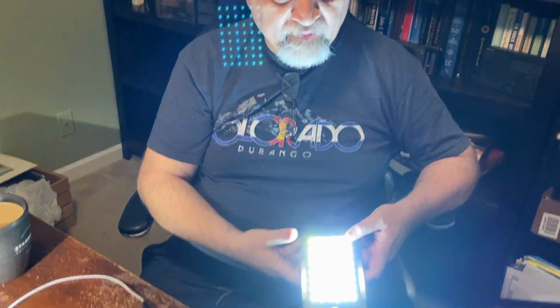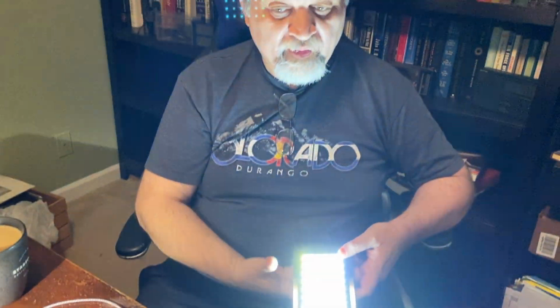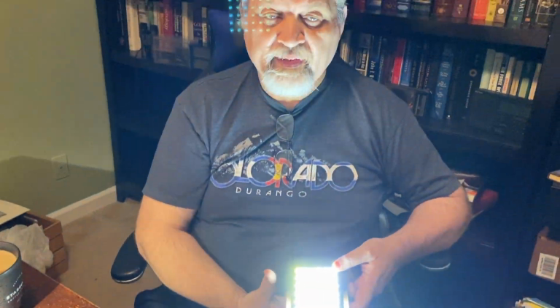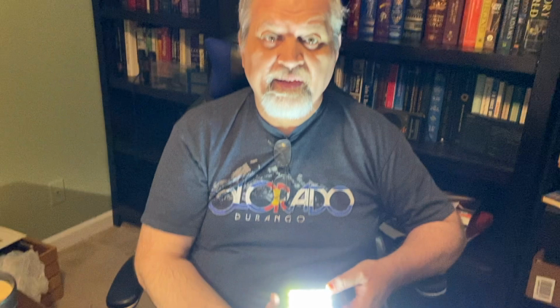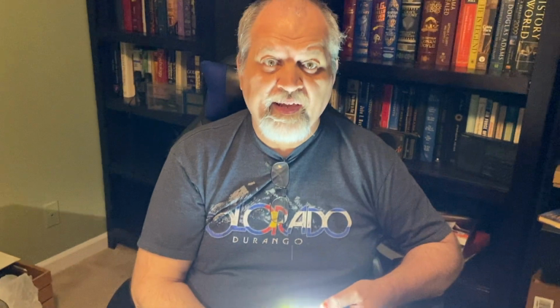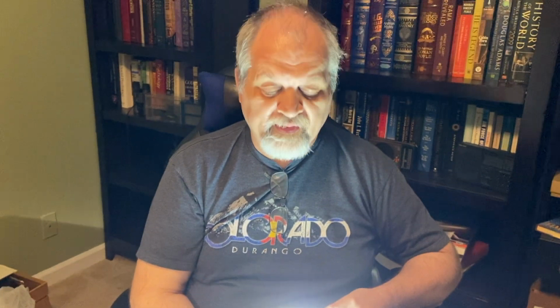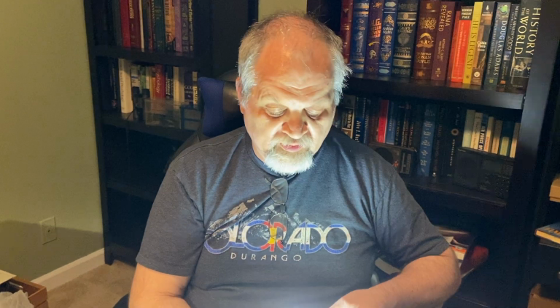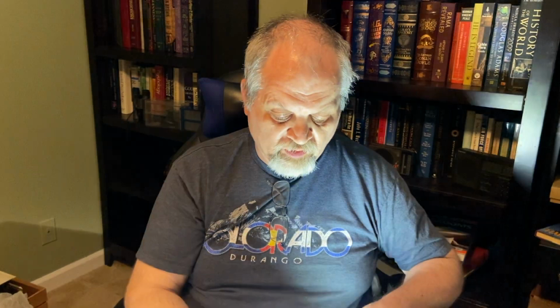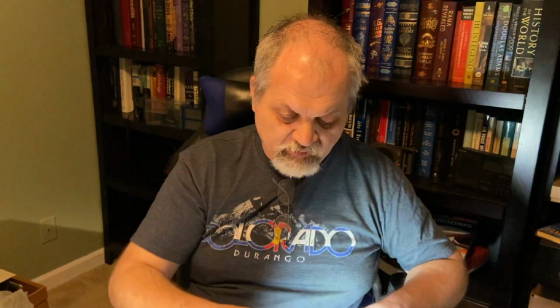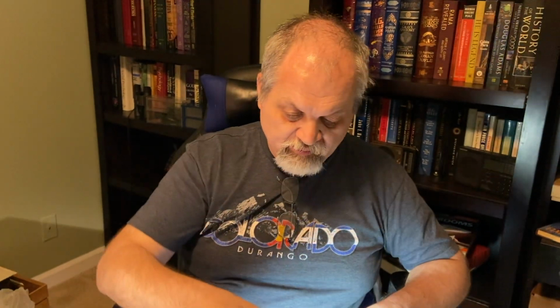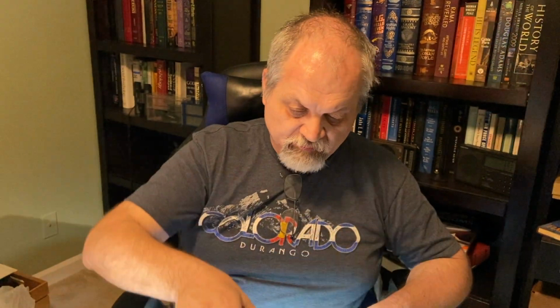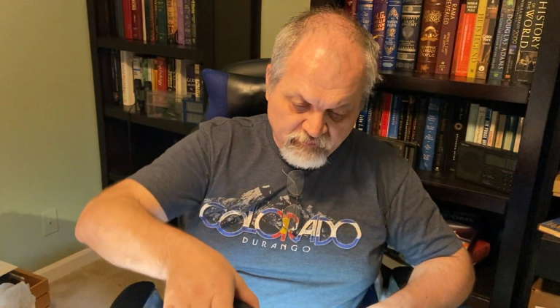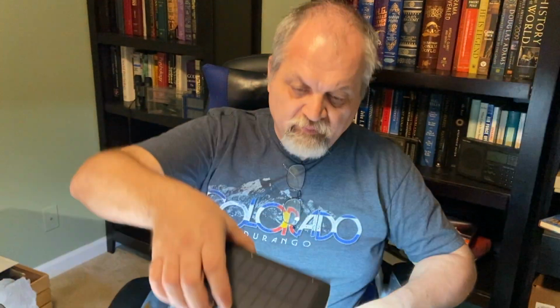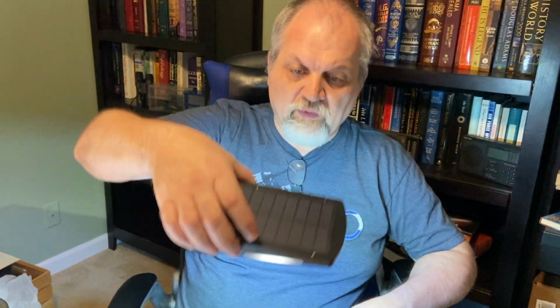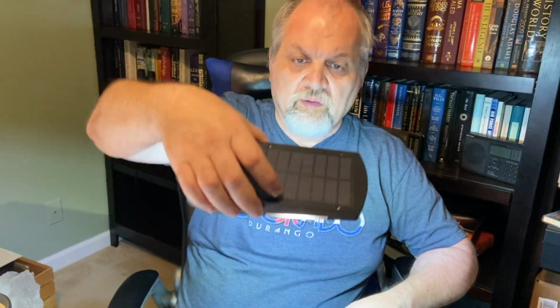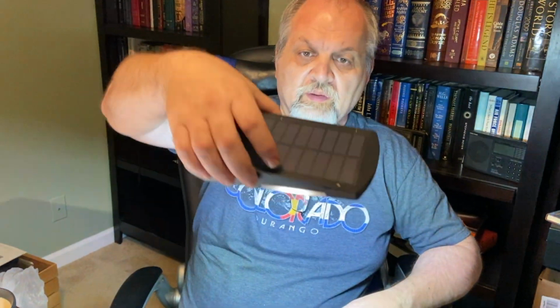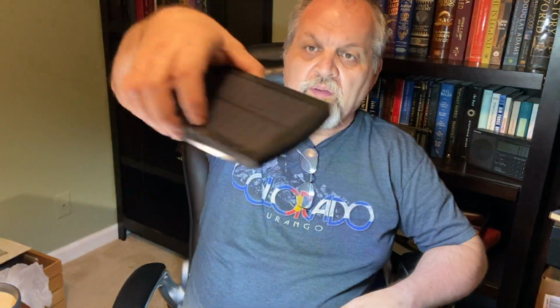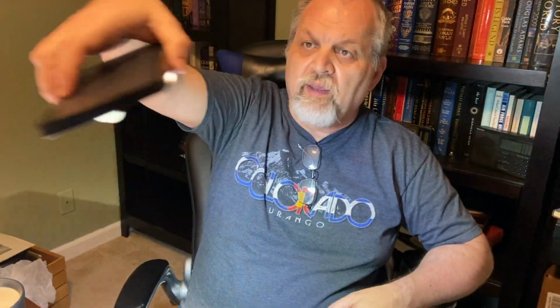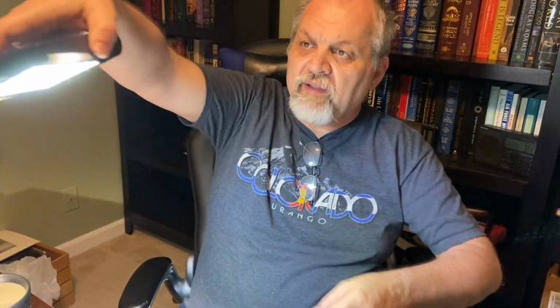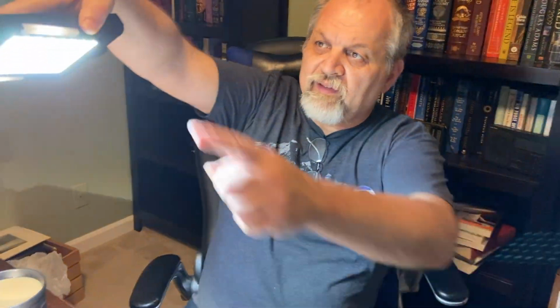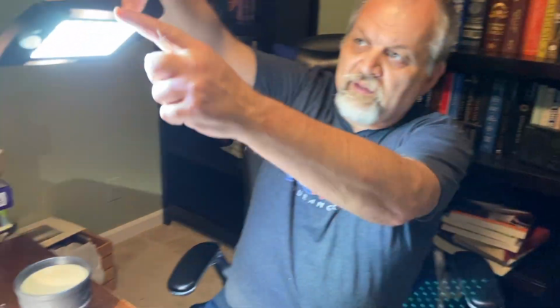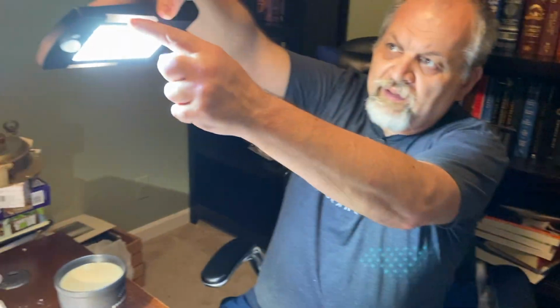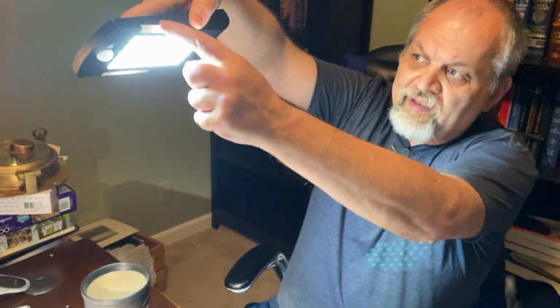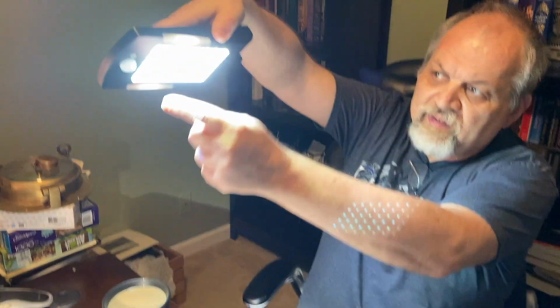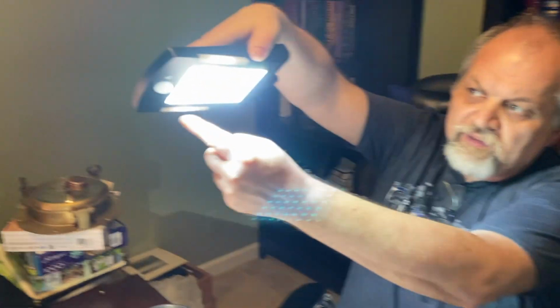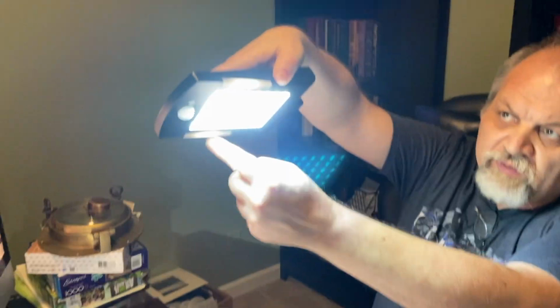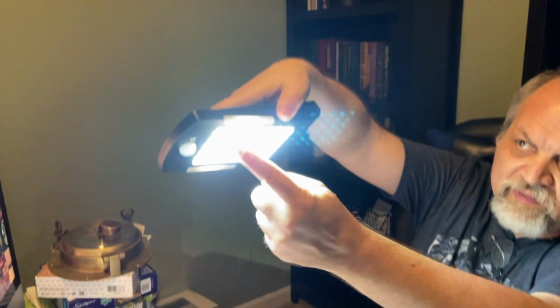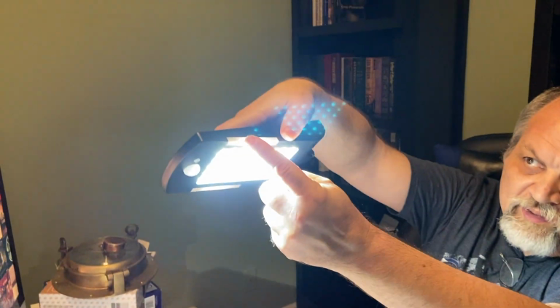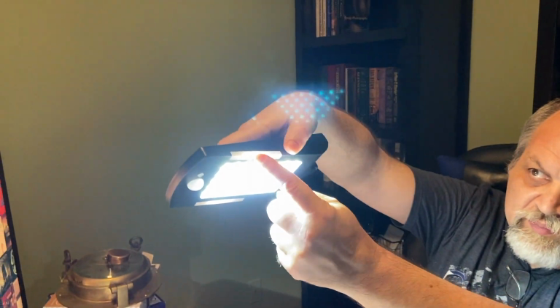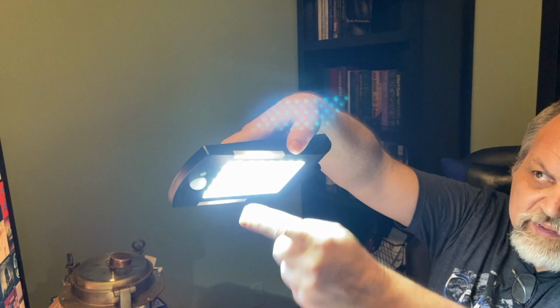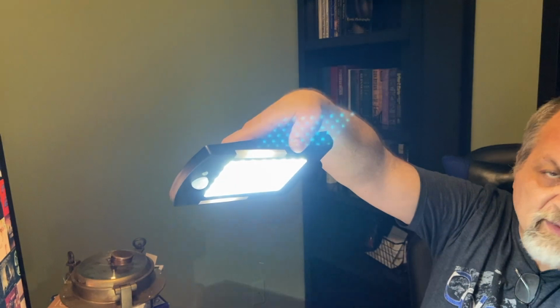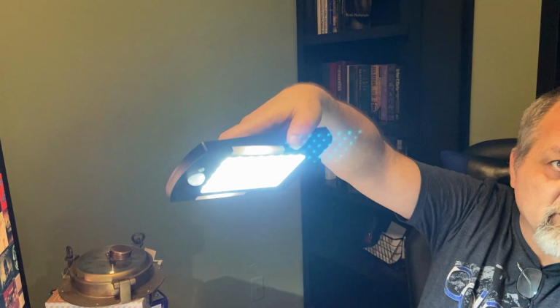The blinking indicates that it is on. And it has little lights here — I don't know what they do, but they're on.